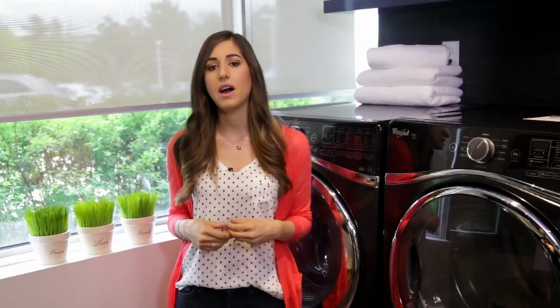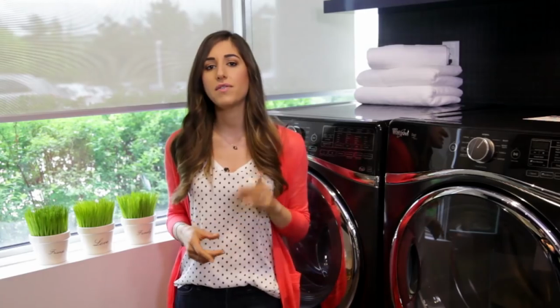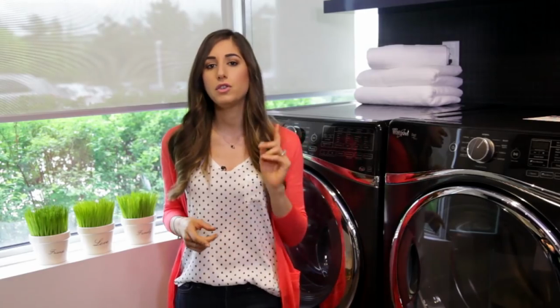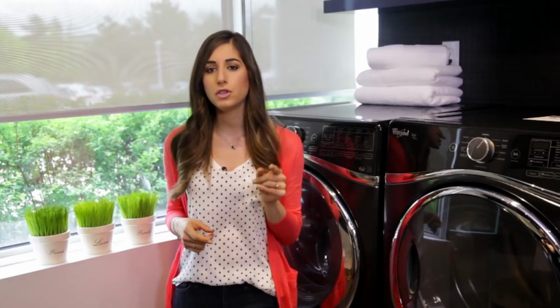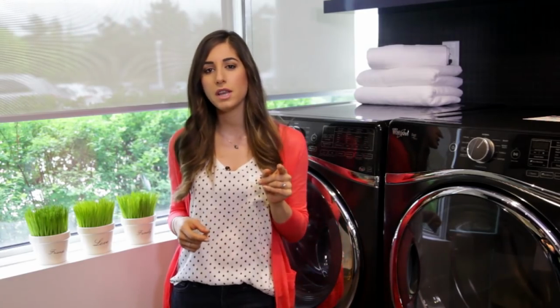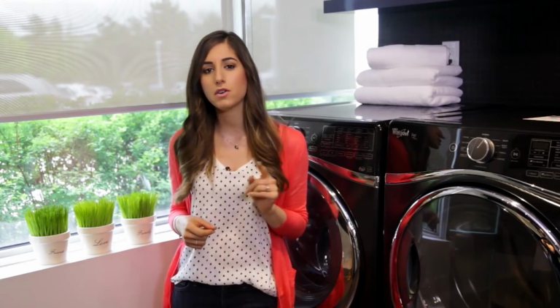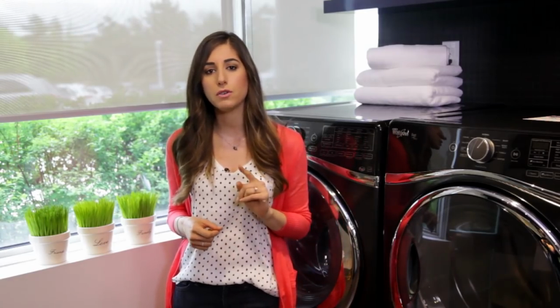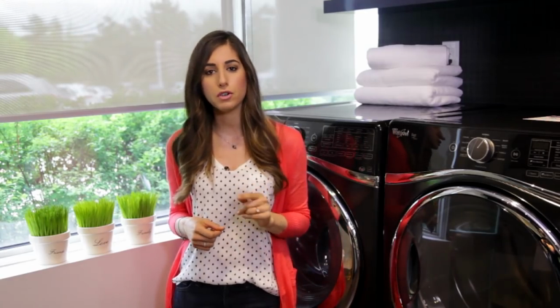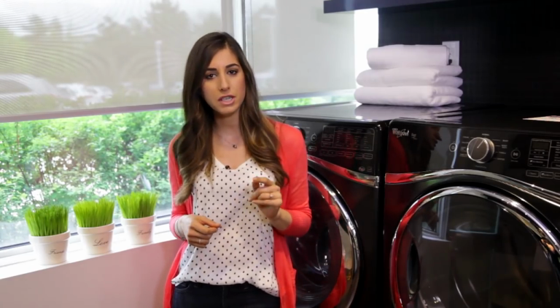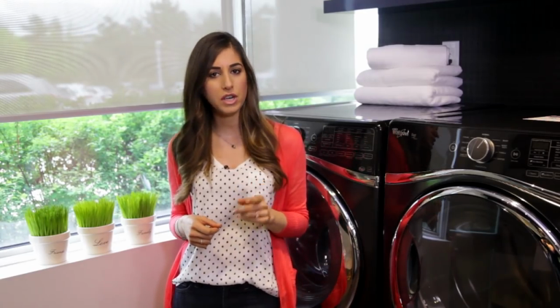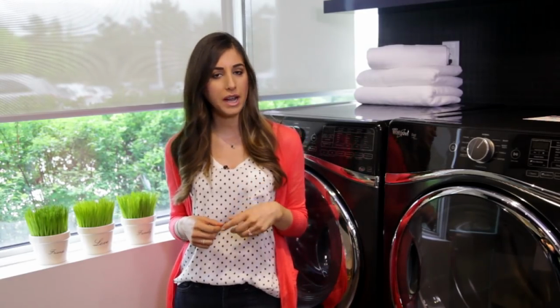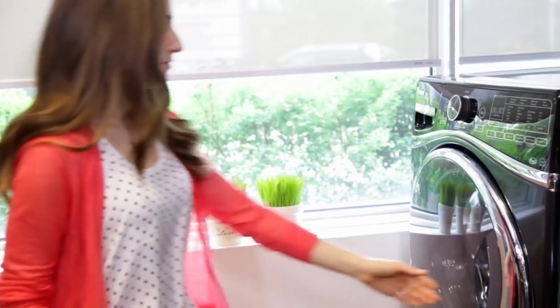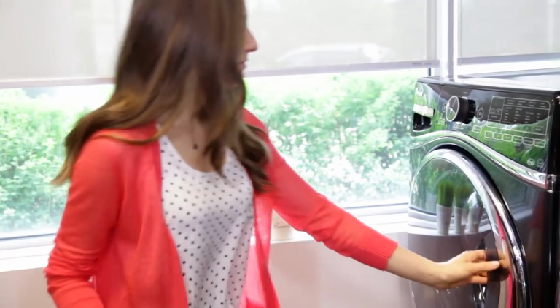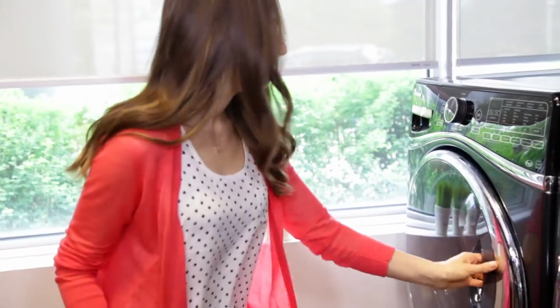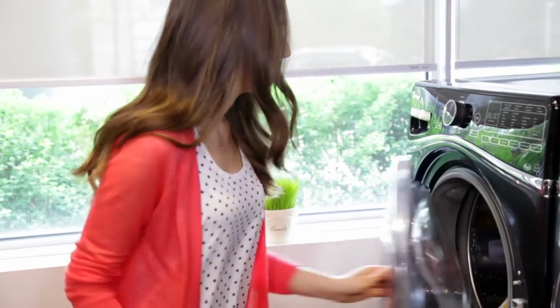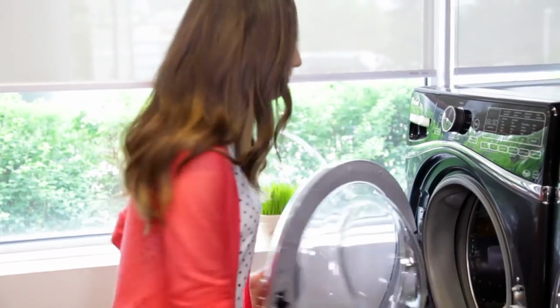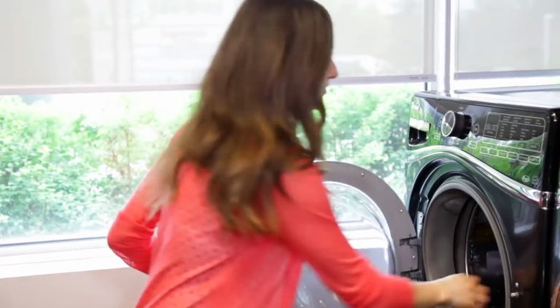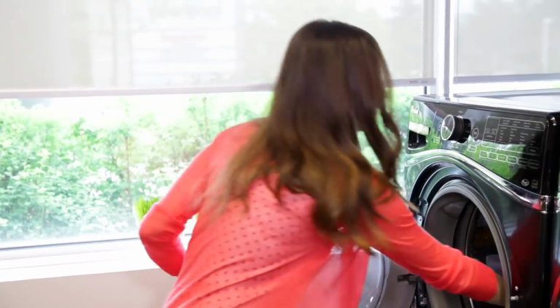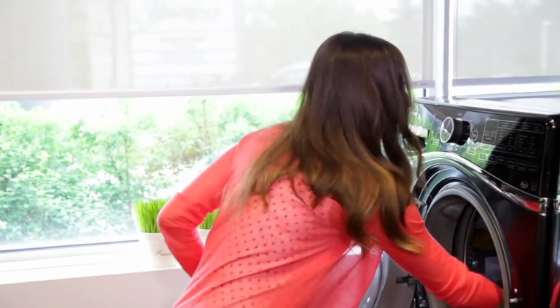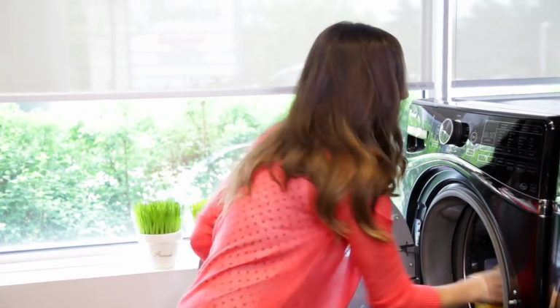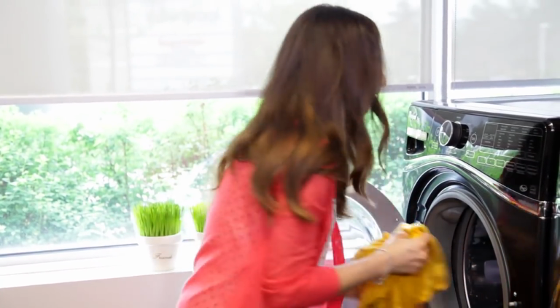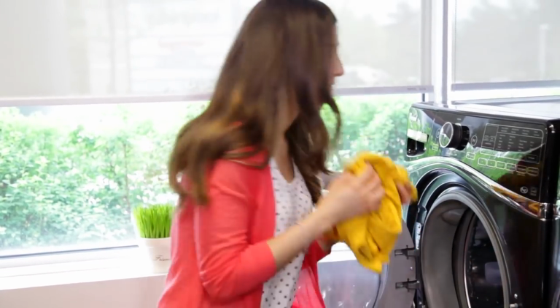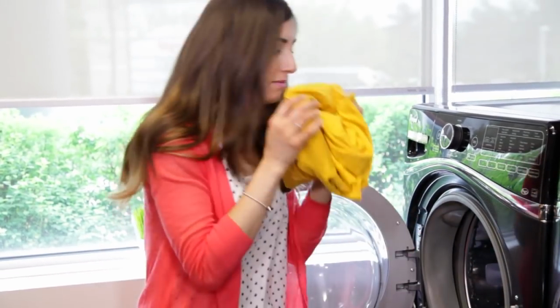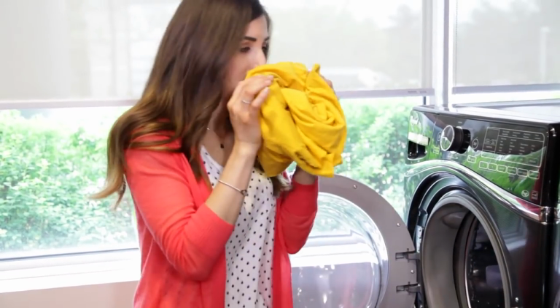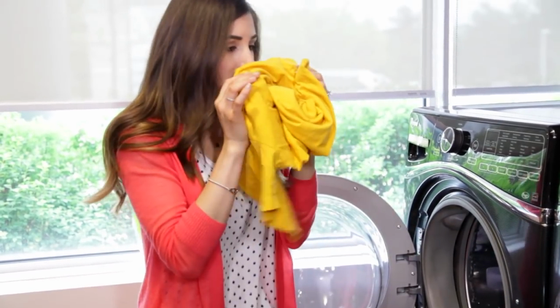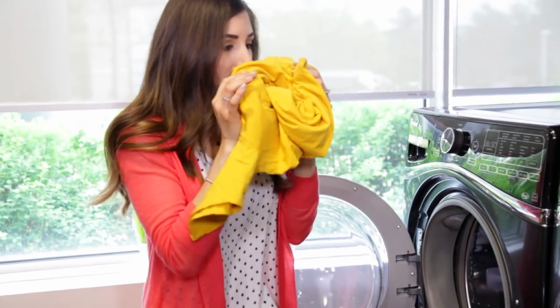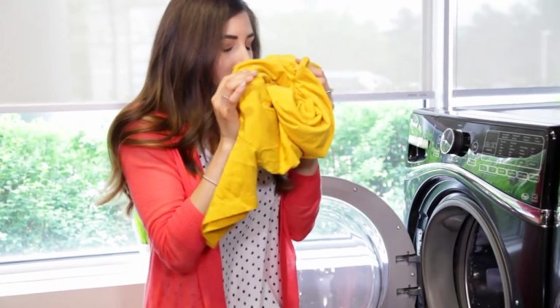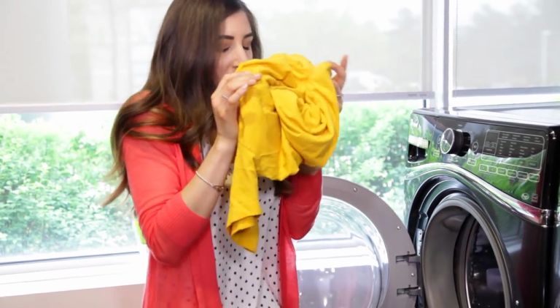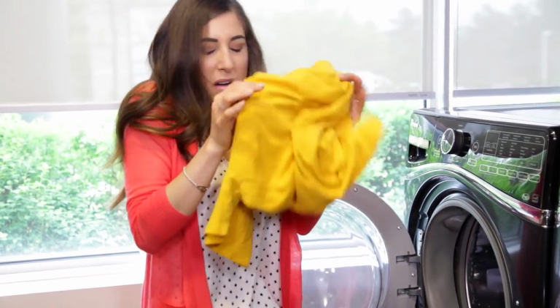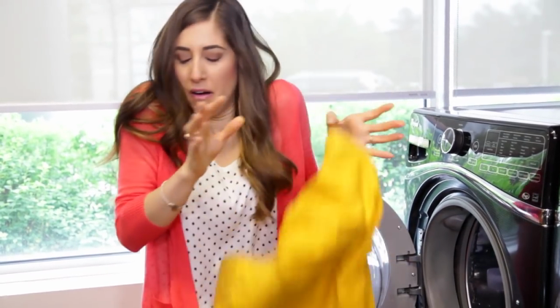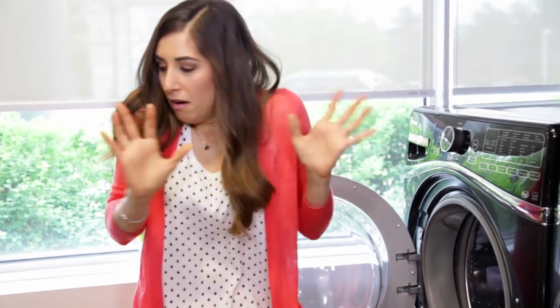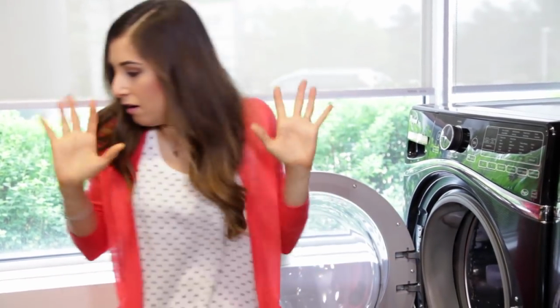Now, if you do see that your clothes are dingy and come out smelling musty, this is a good sign that it is time to clean your machine.